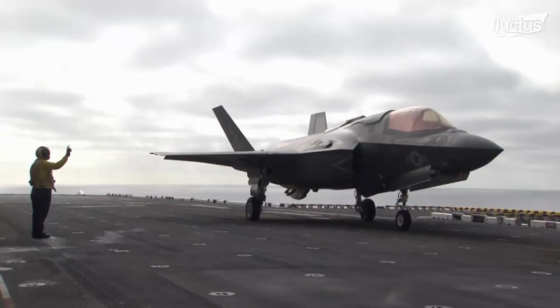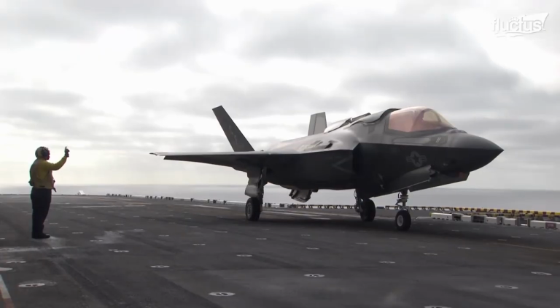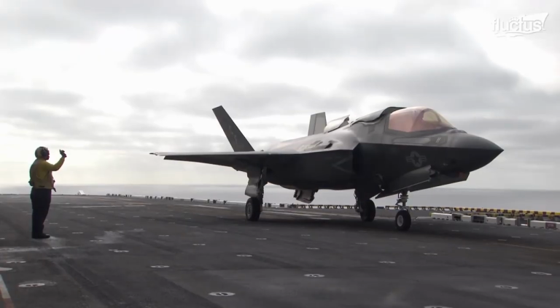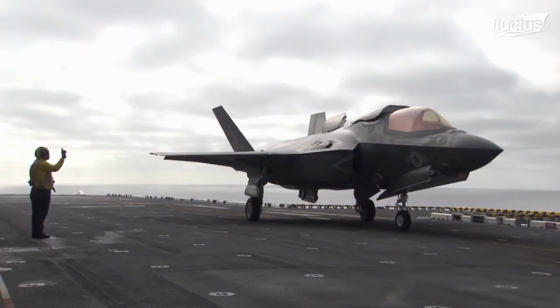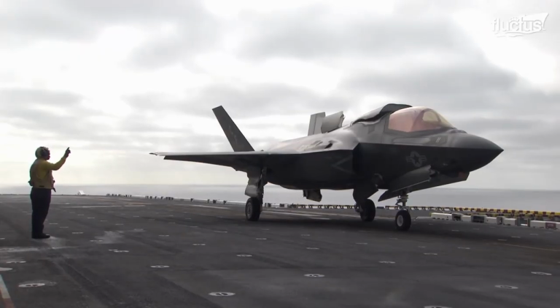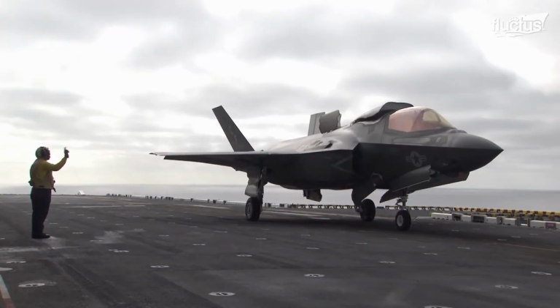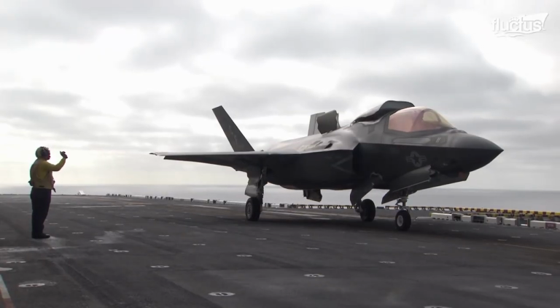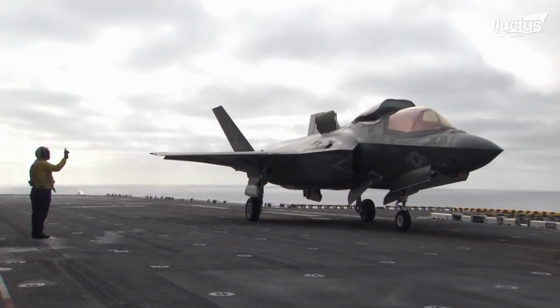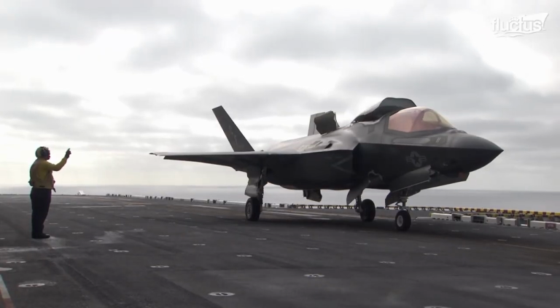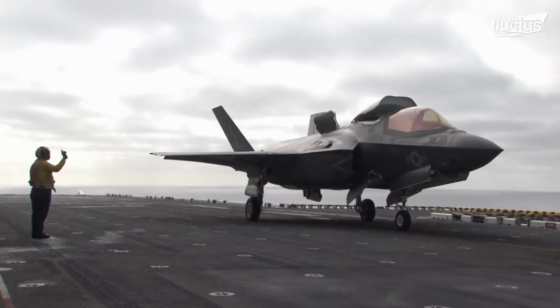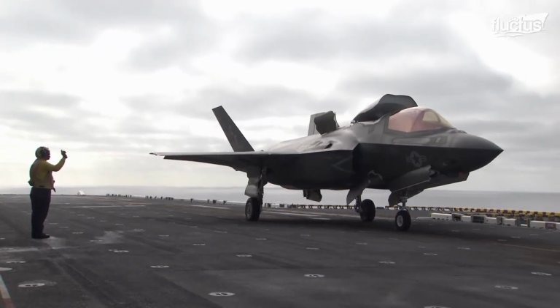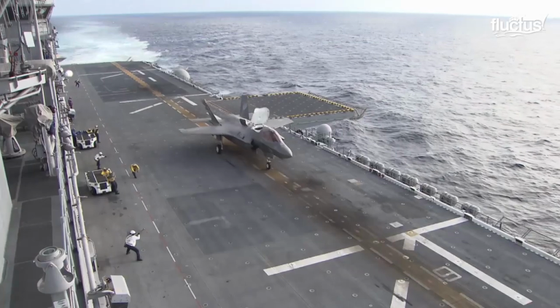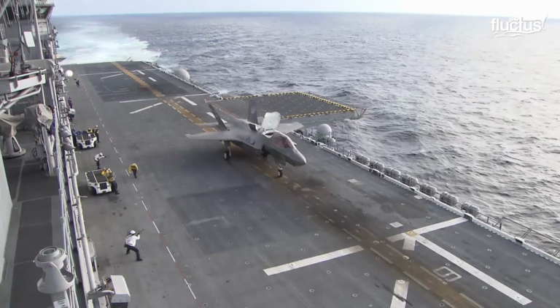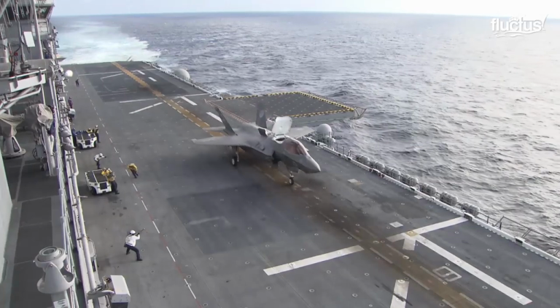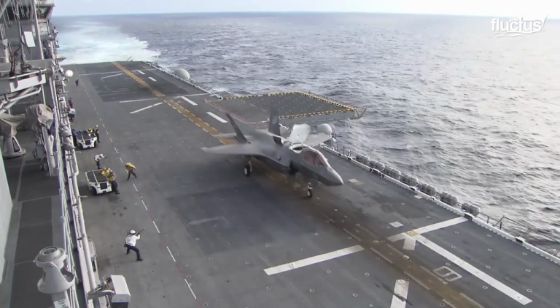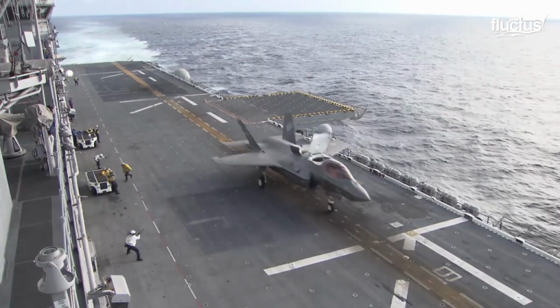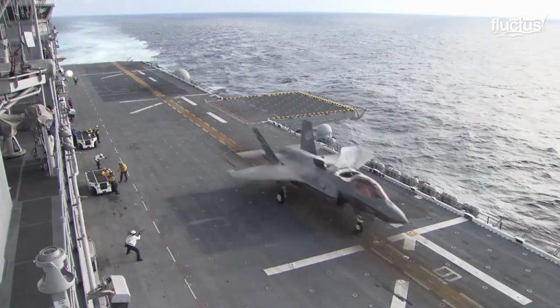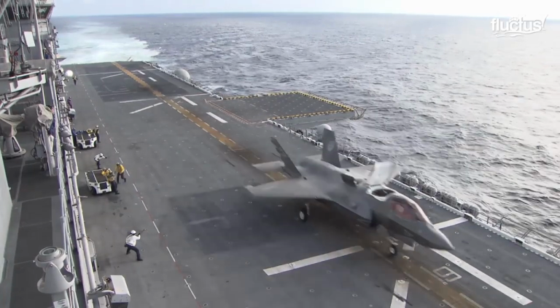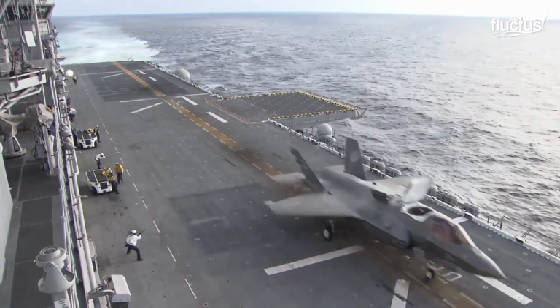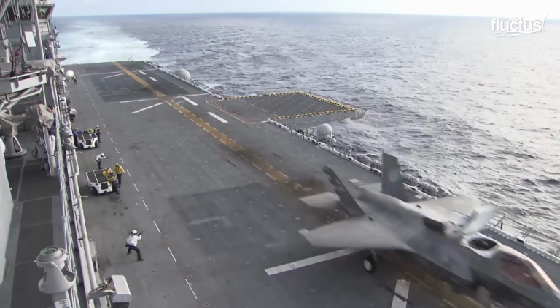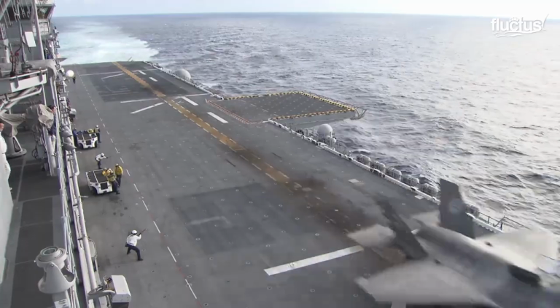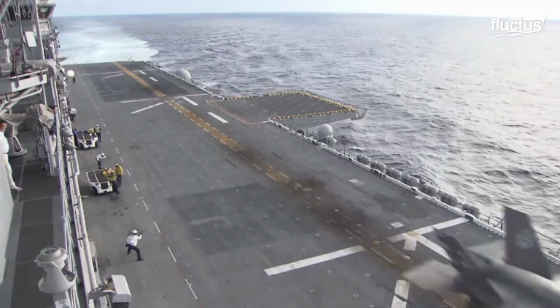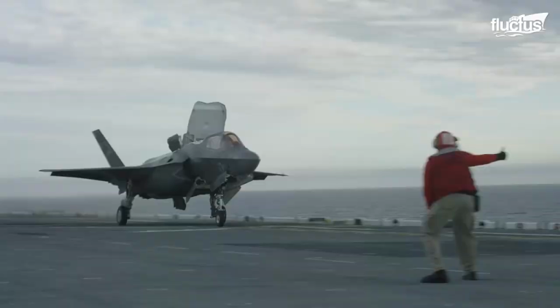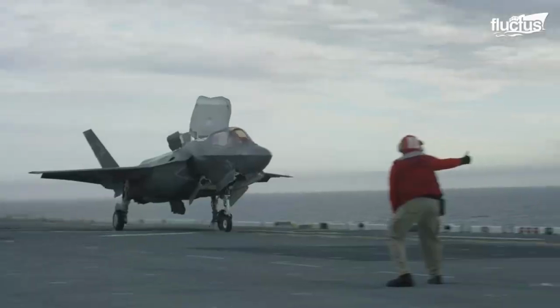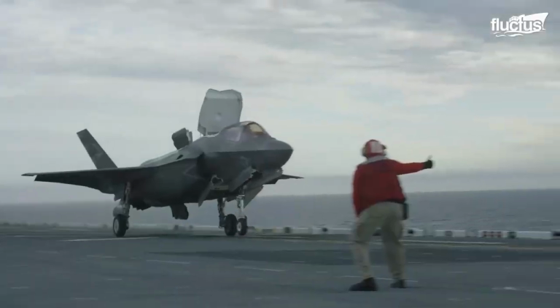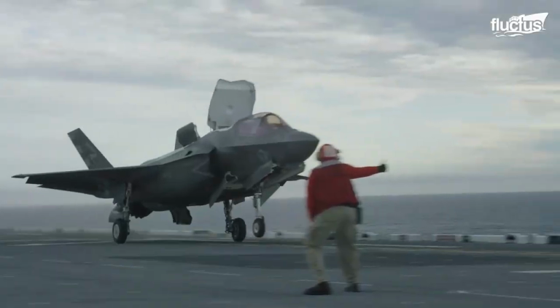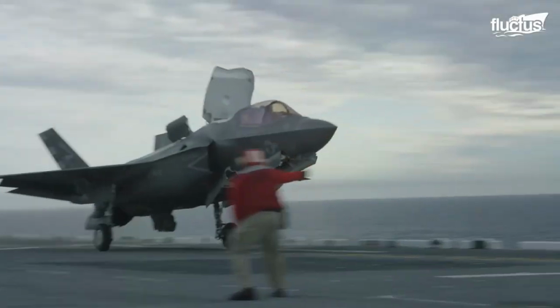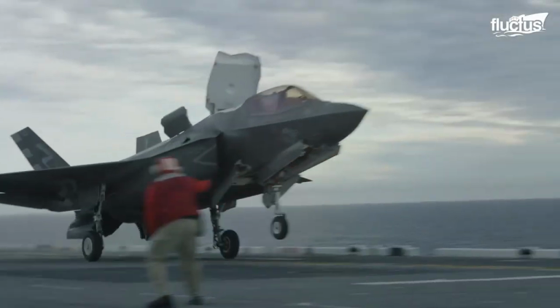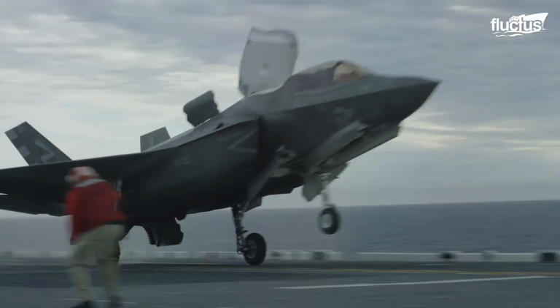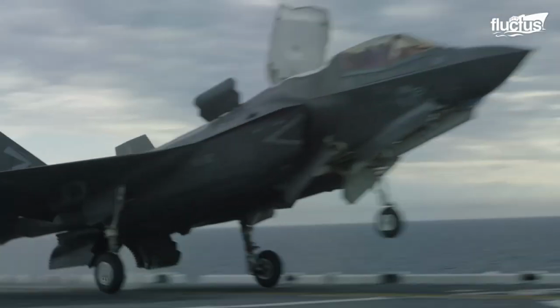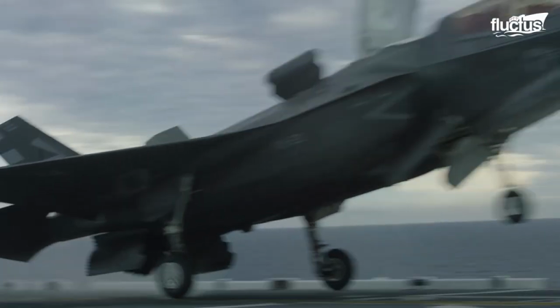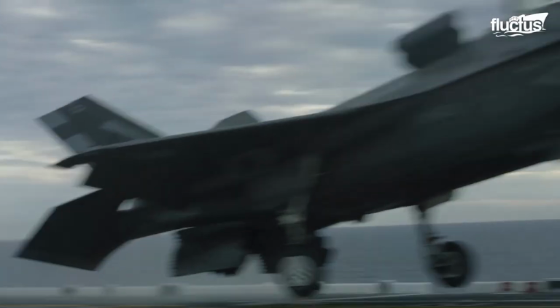The F-35B is built for operations from aircraft carriers with ramps and amphibious assault ships.